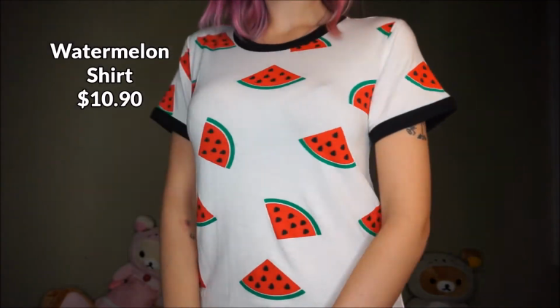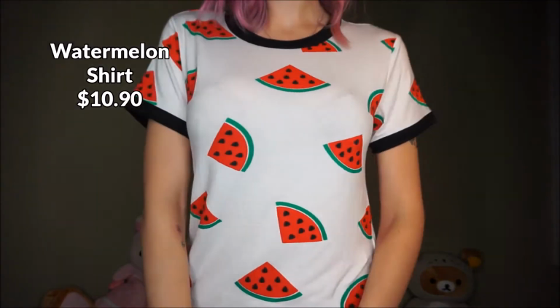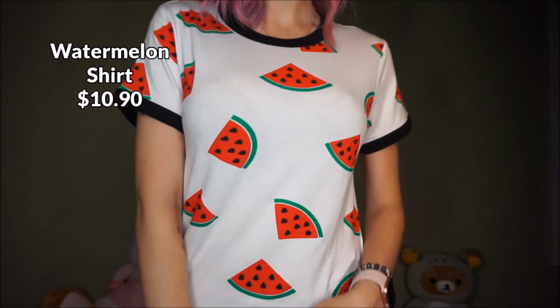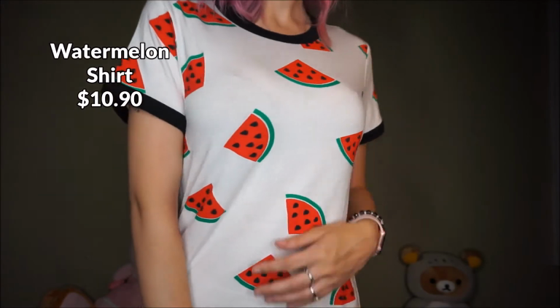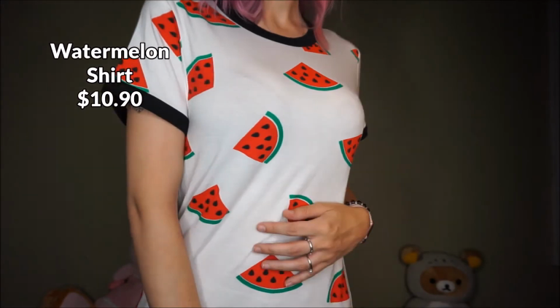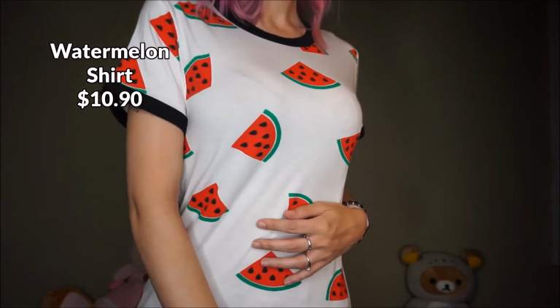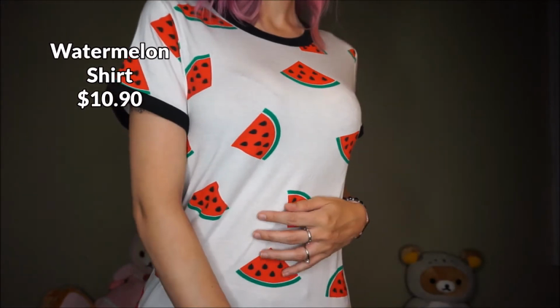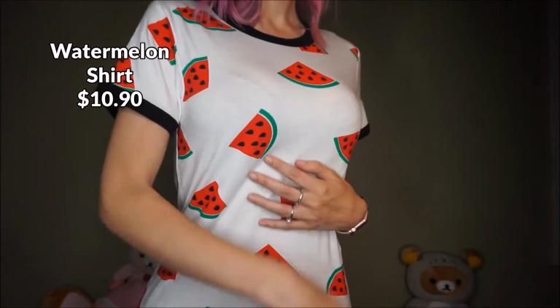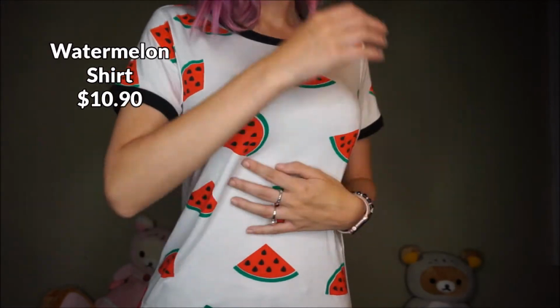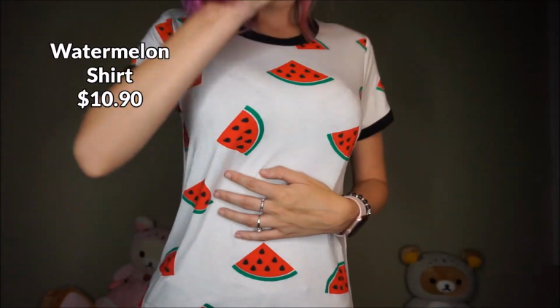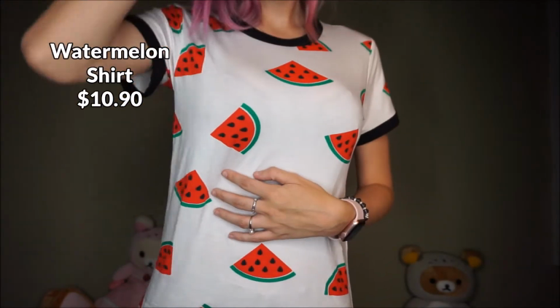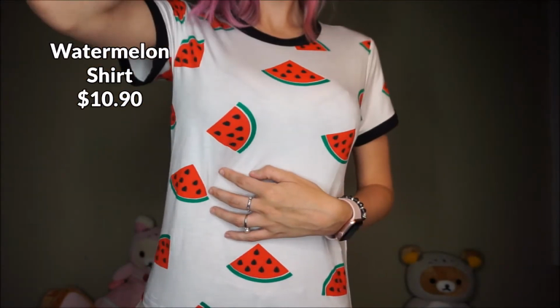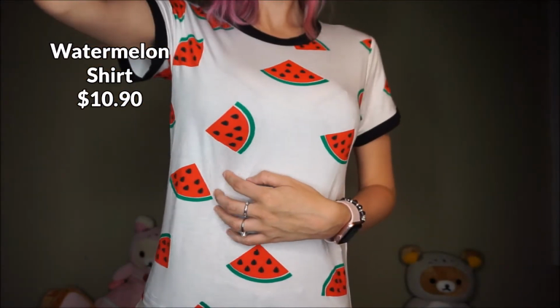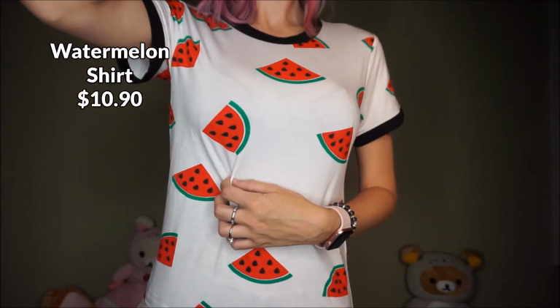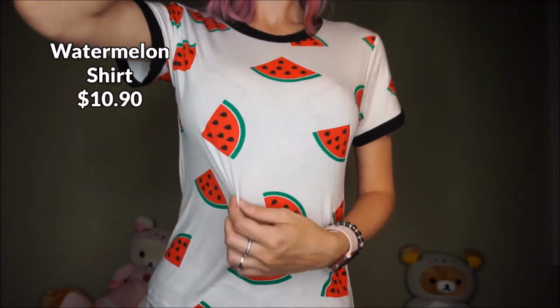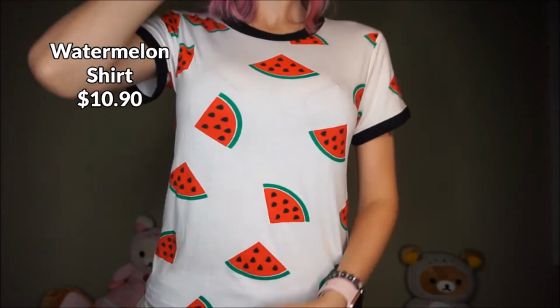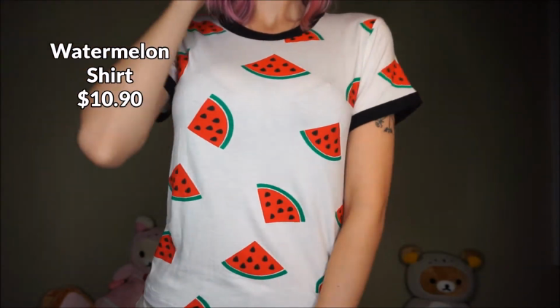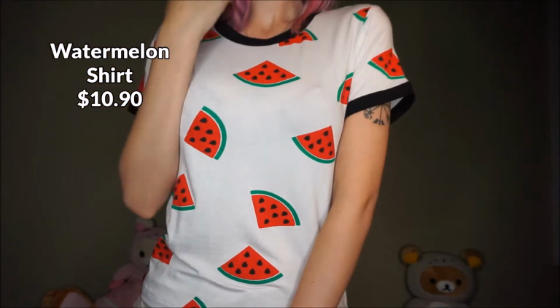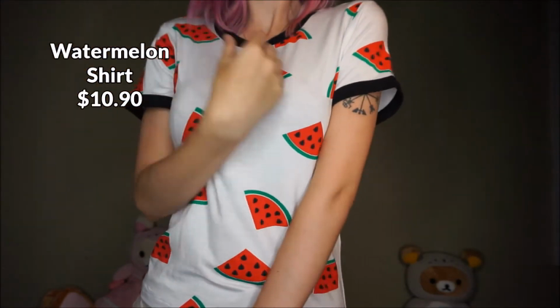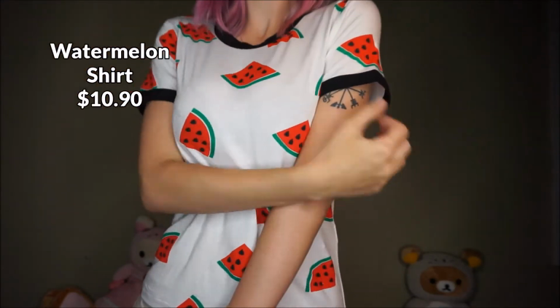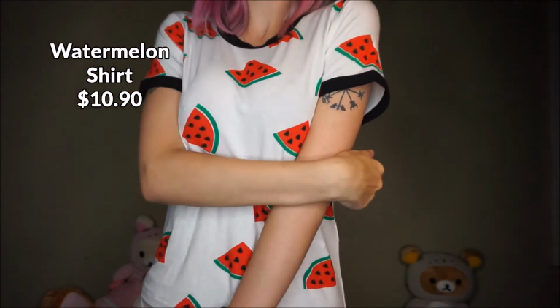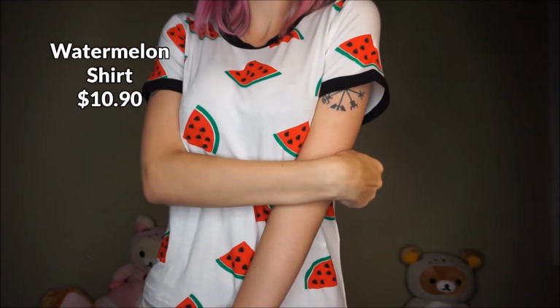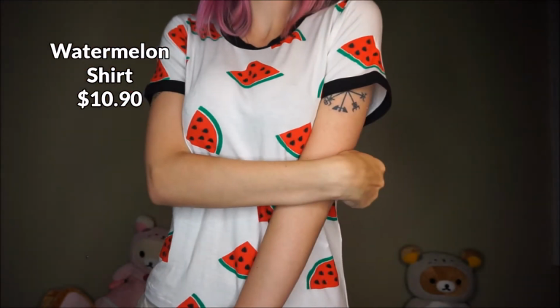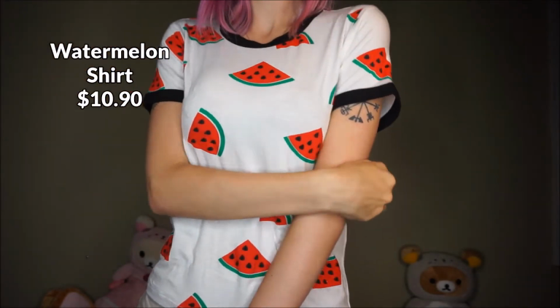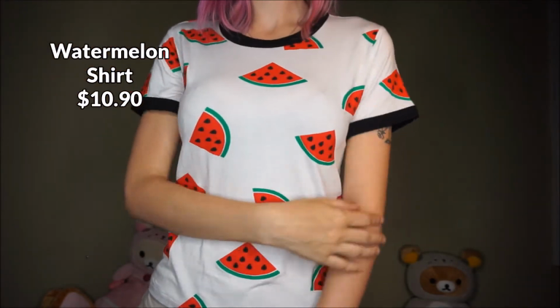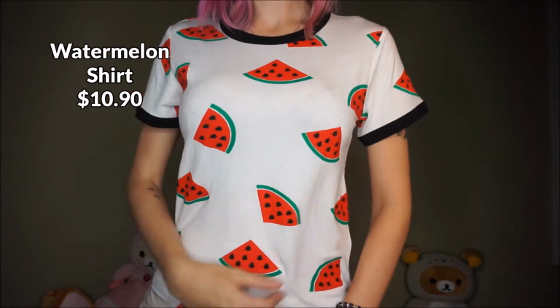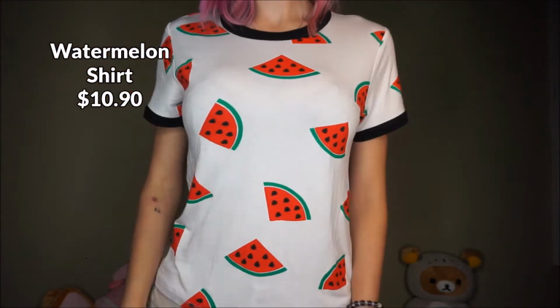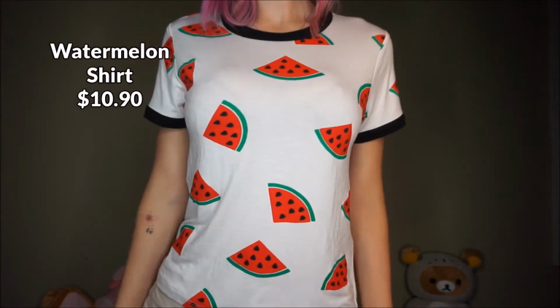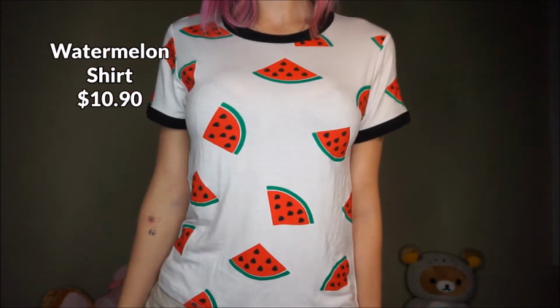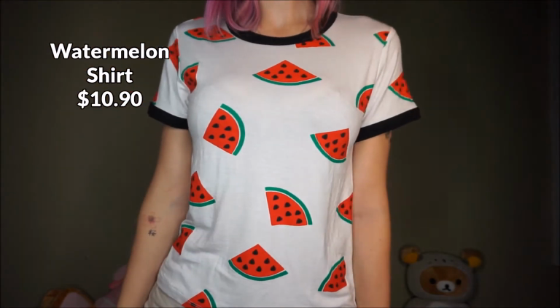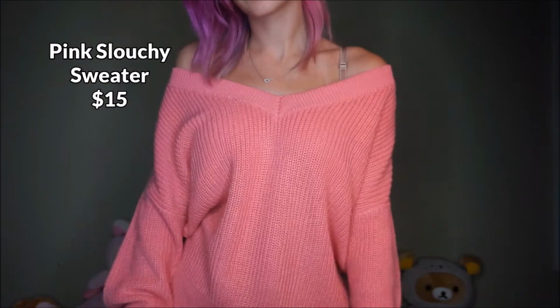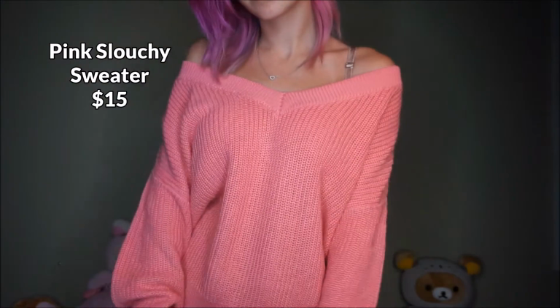Next is this little watermelon t-shirt. It's funny because I hate watermelon but I really like watermelon print.